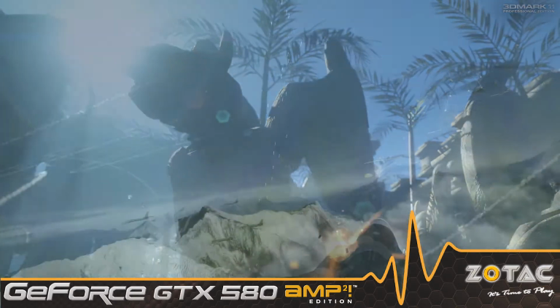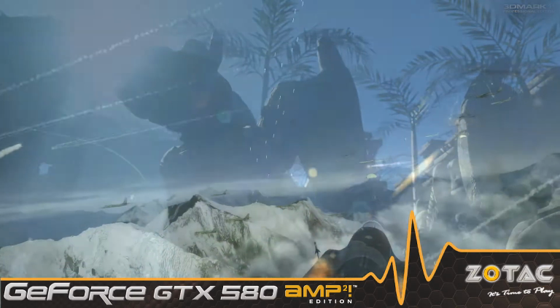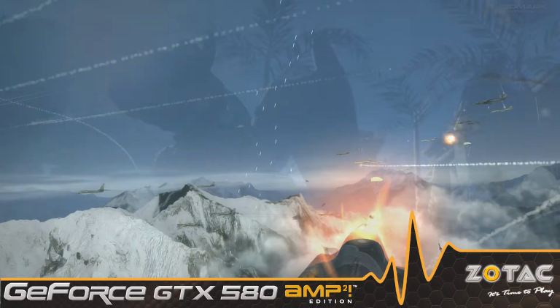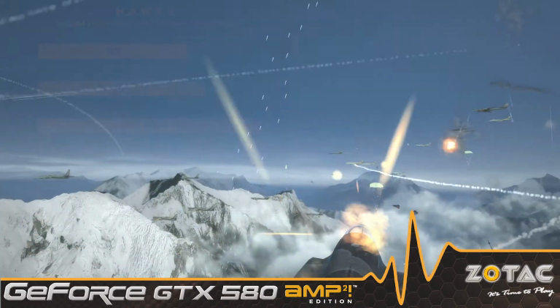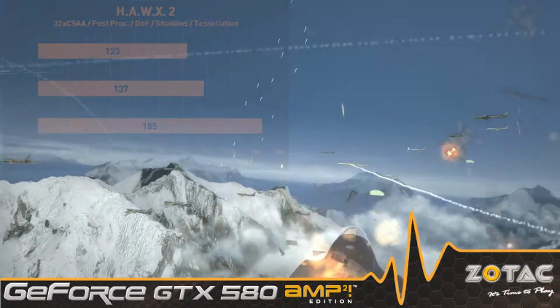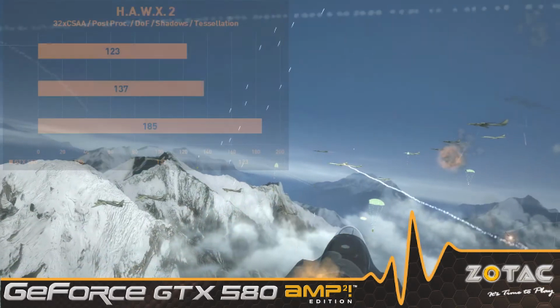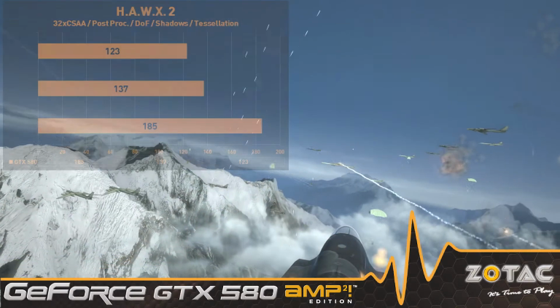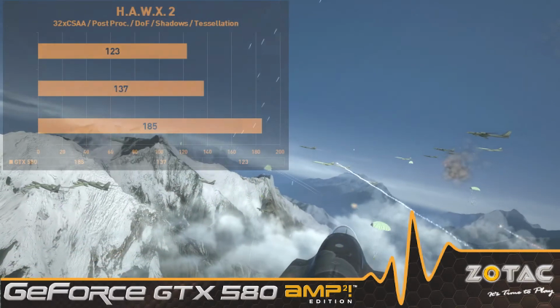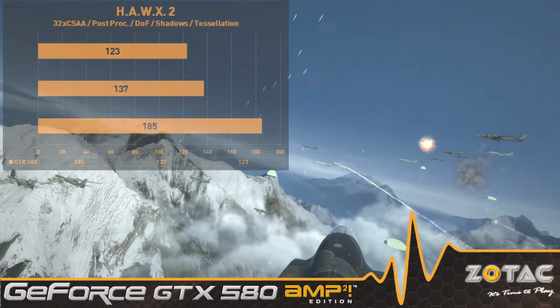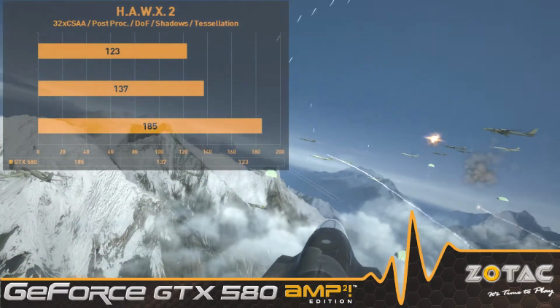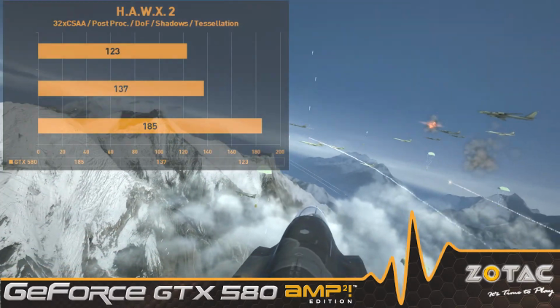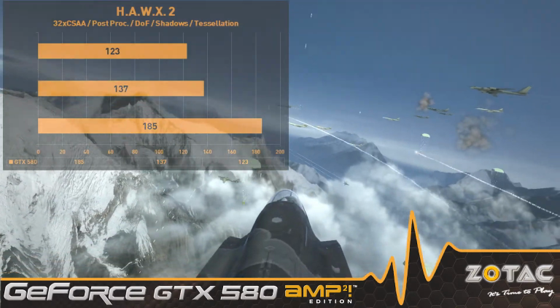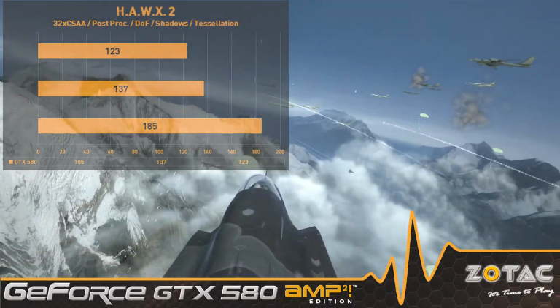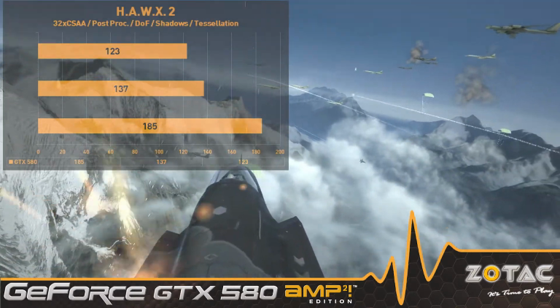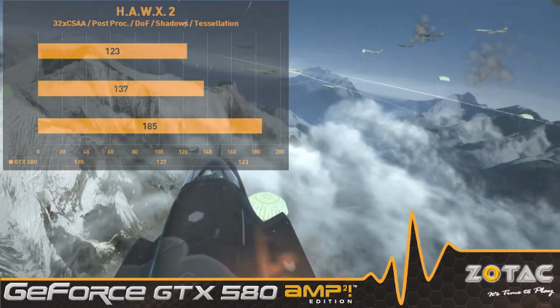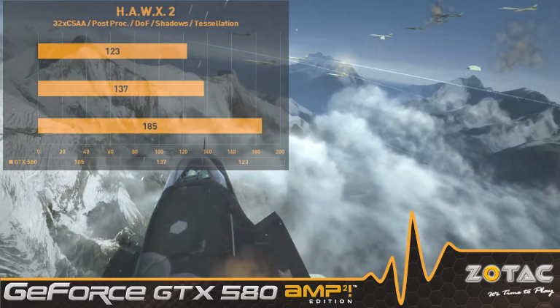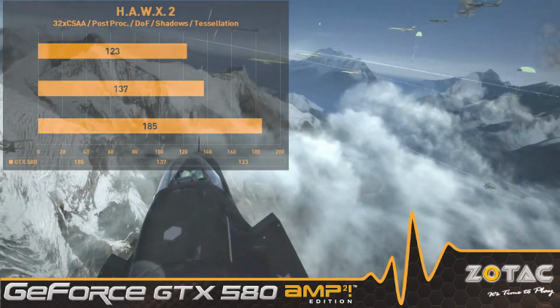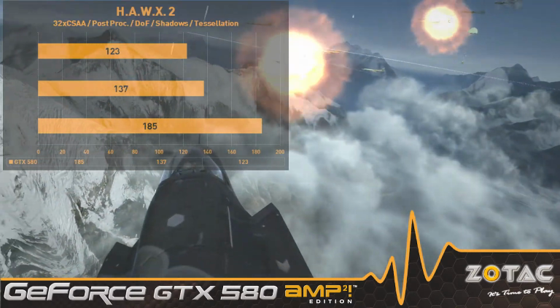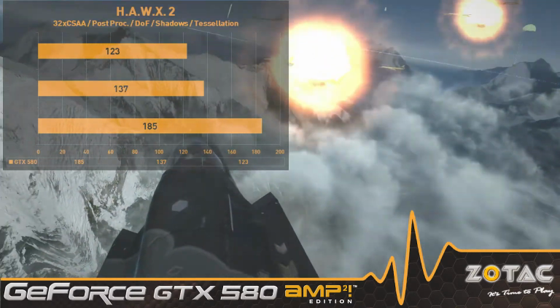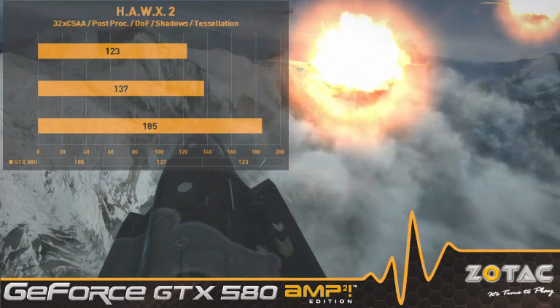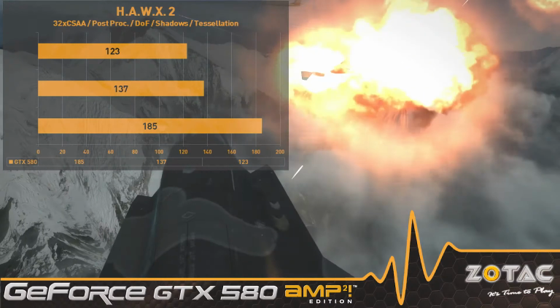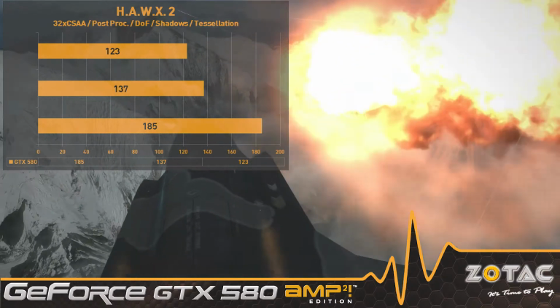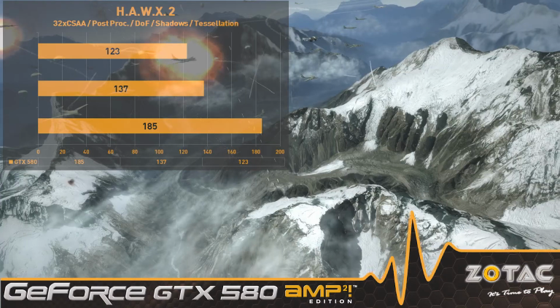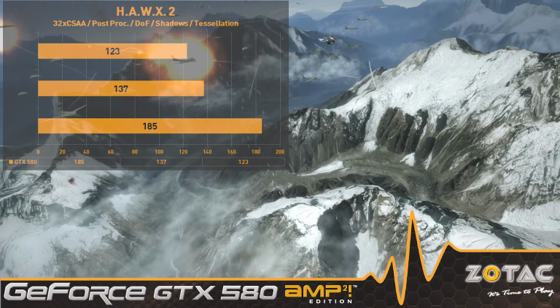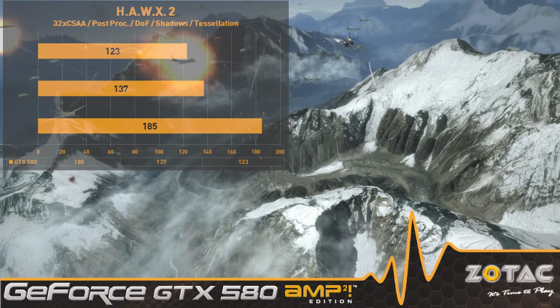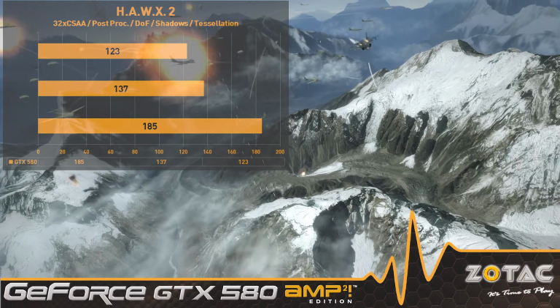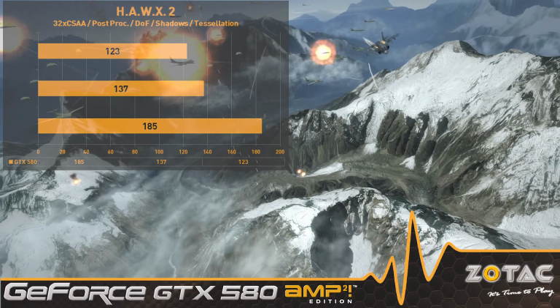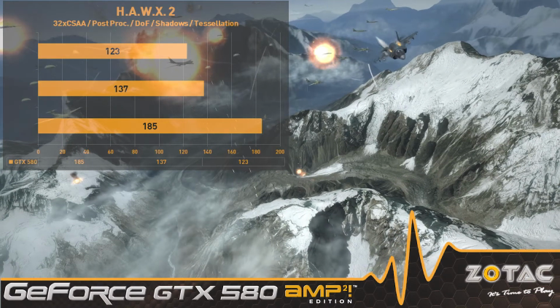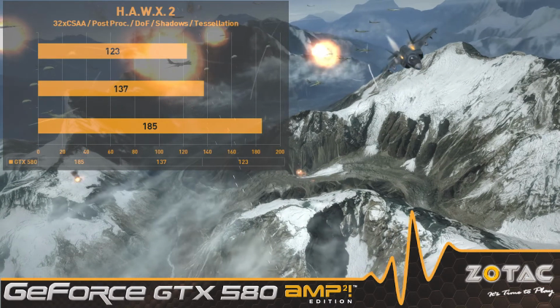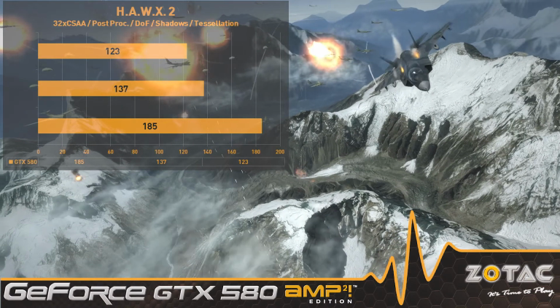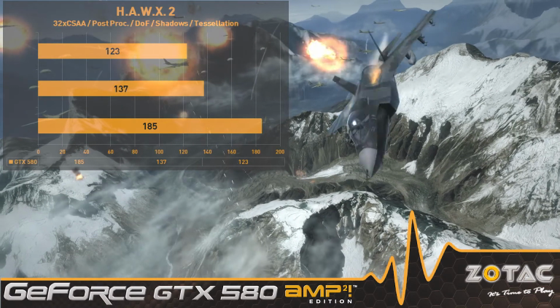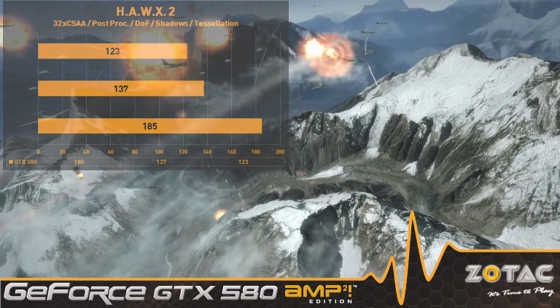Hawx 2 runs flawlessly on the Amp Squared at high resolutions with very high framerates. There's plenty of headroom to play at high resolutions as well.